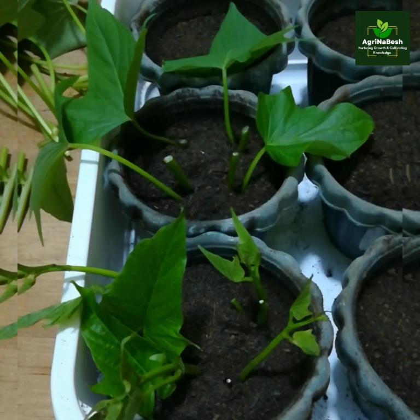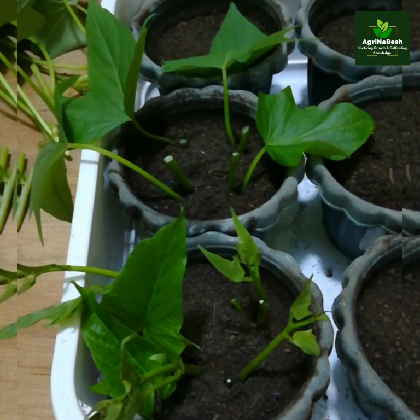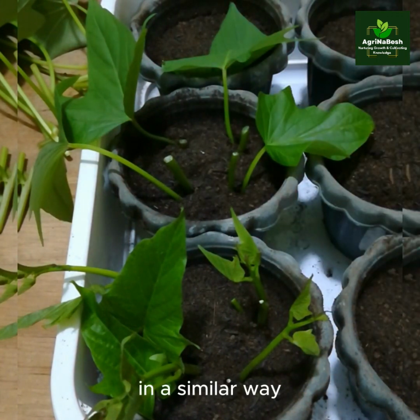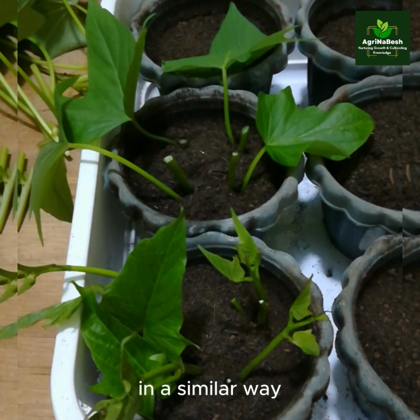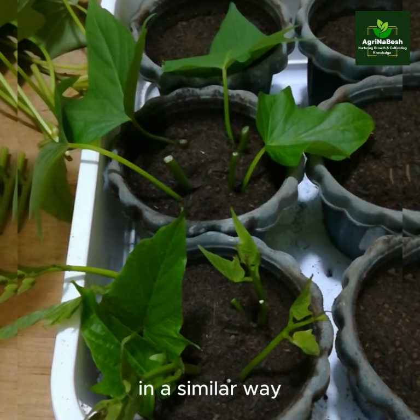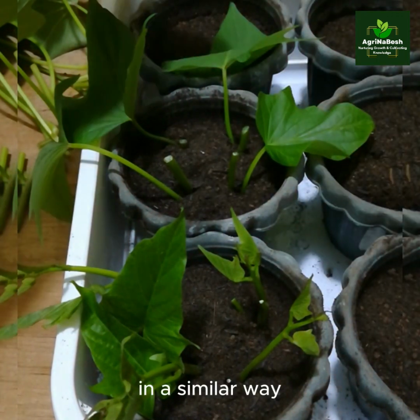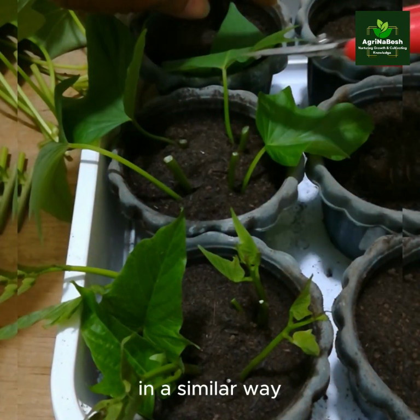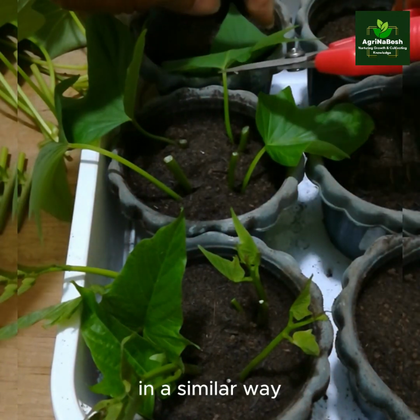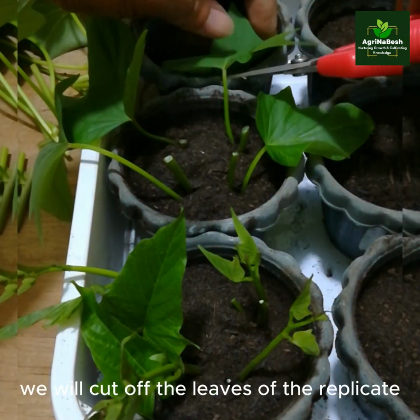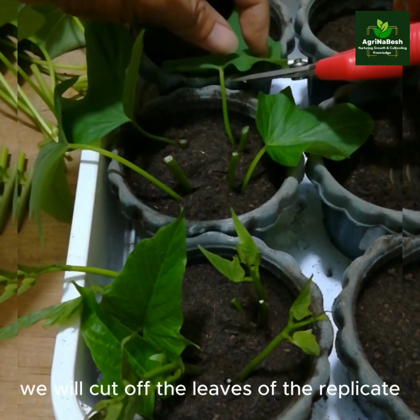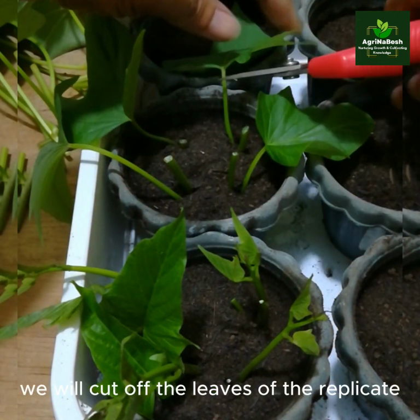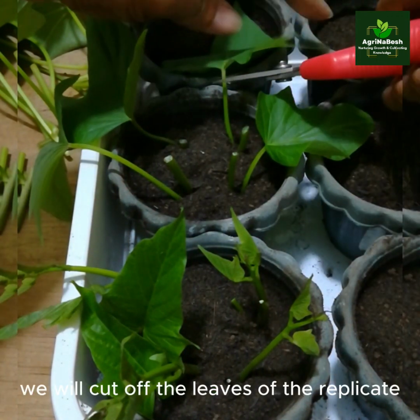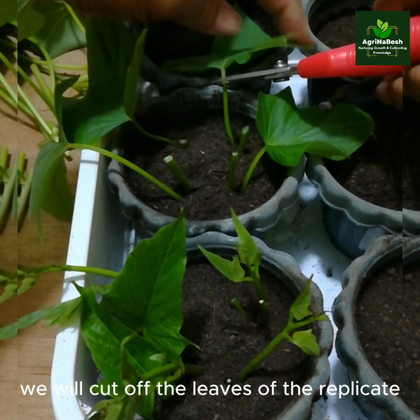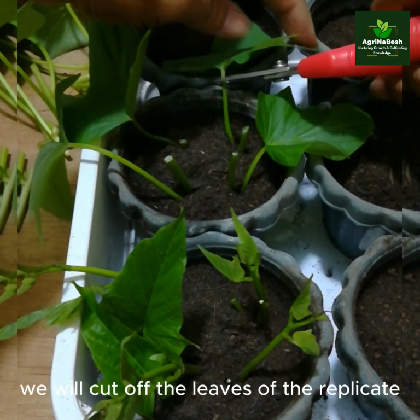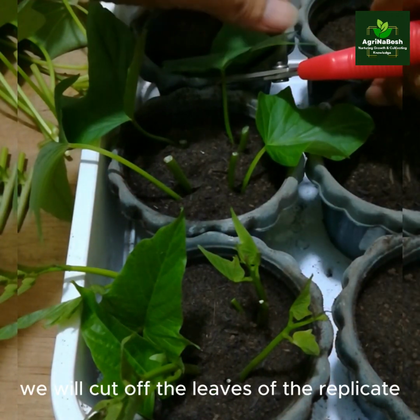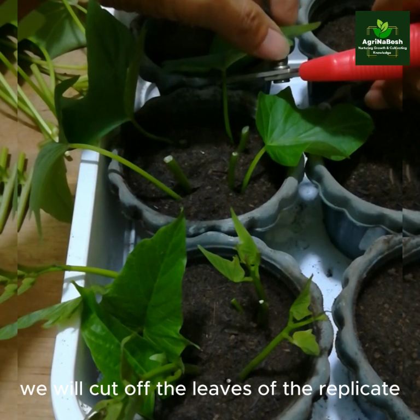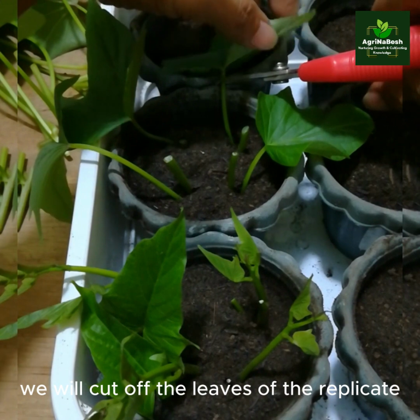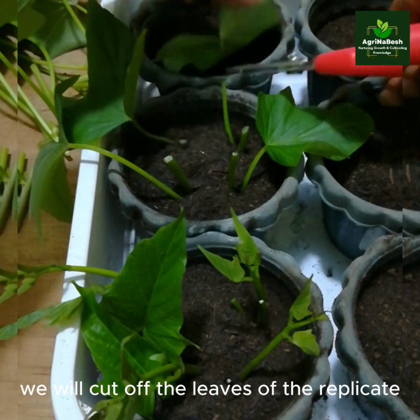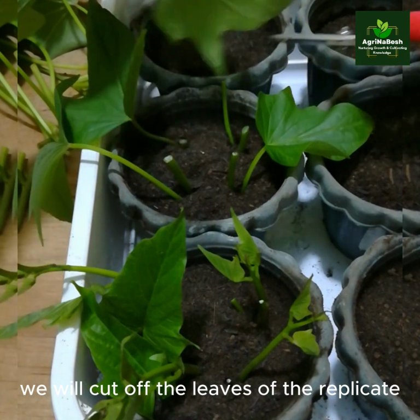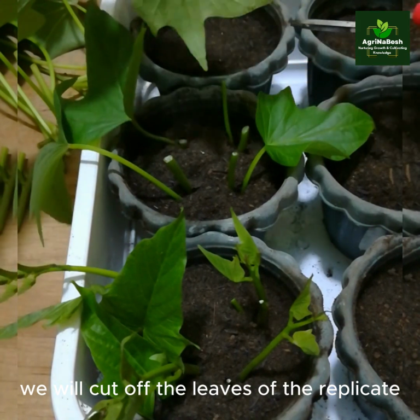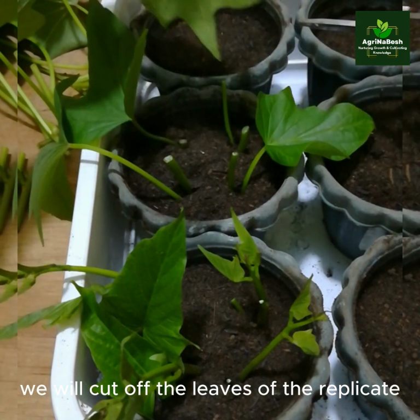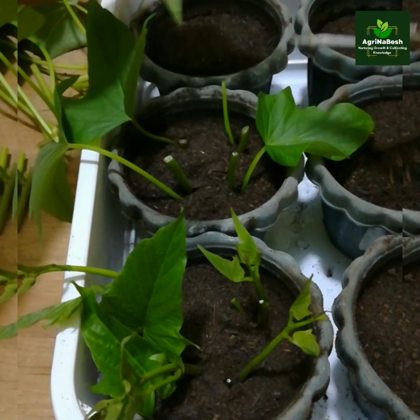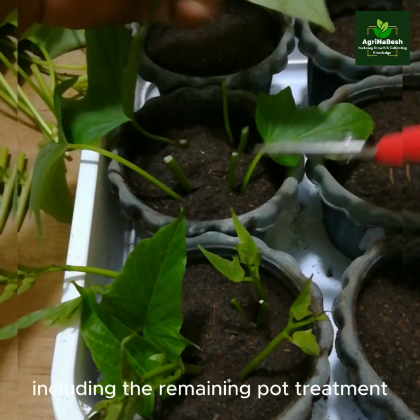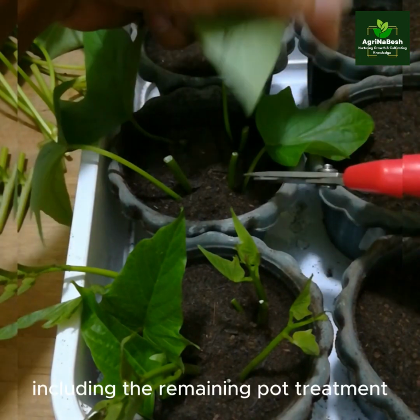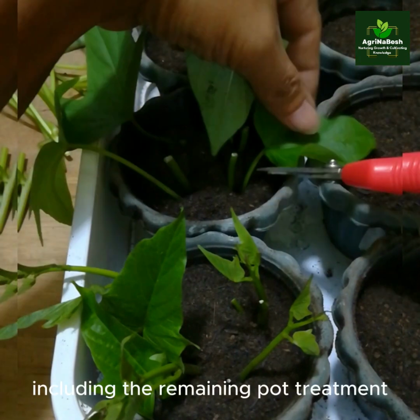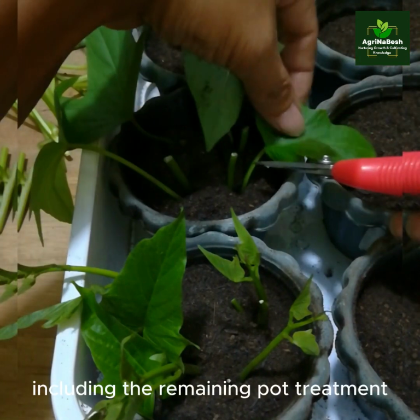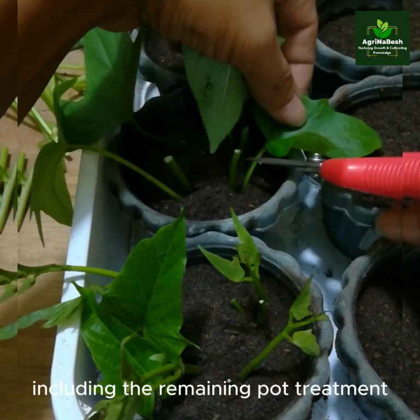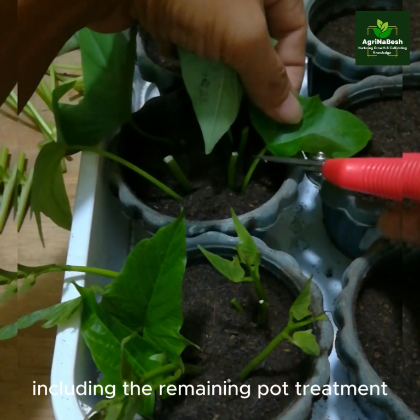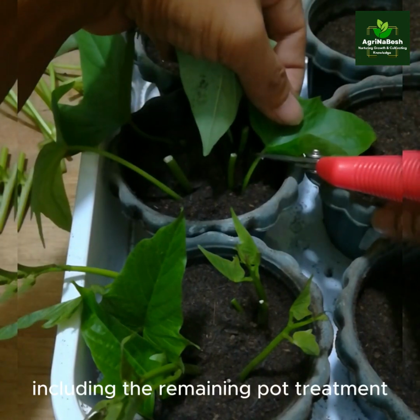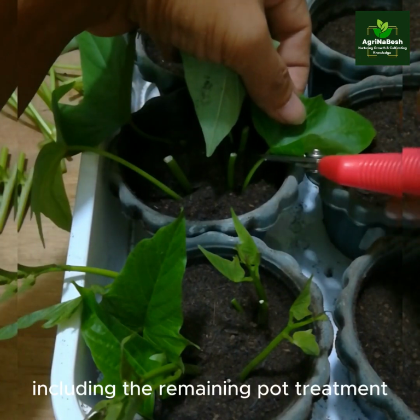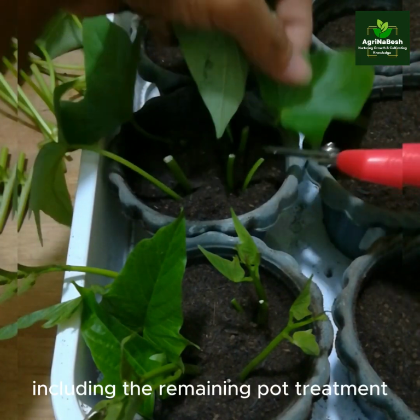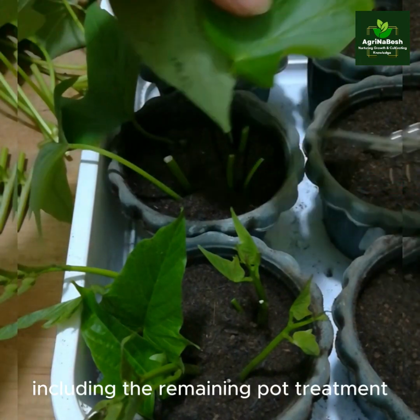In a similar way, we will cut off the leaves of the replicate, including the remaining pot treatment.